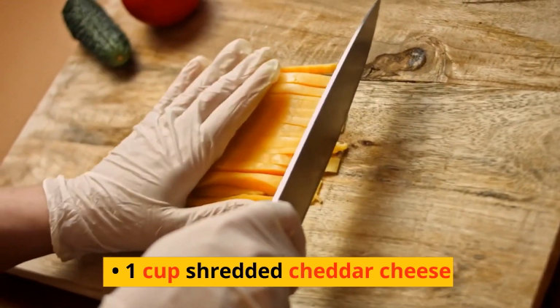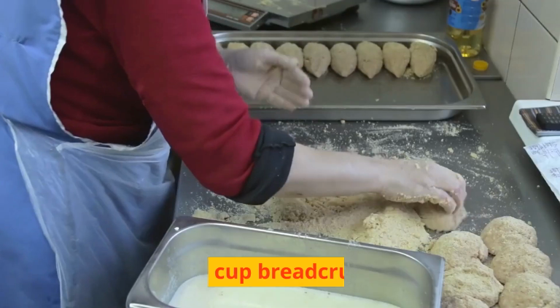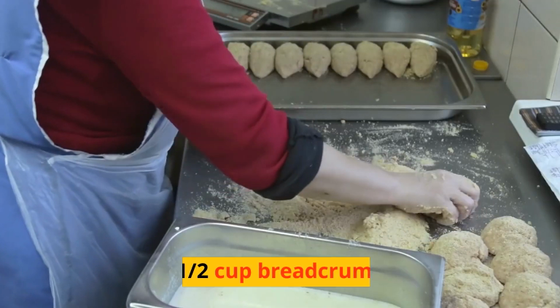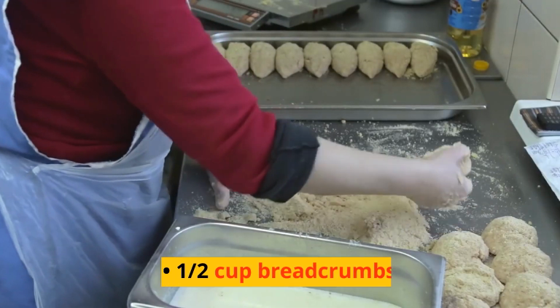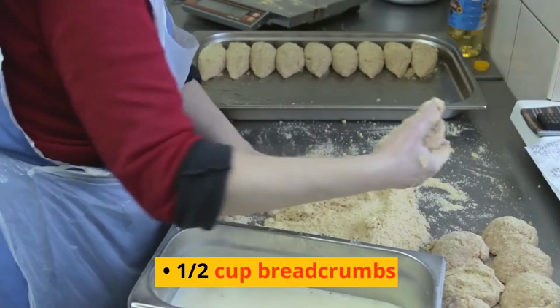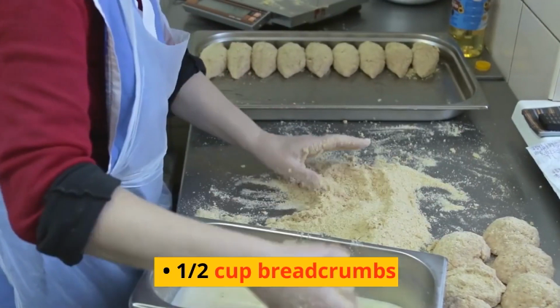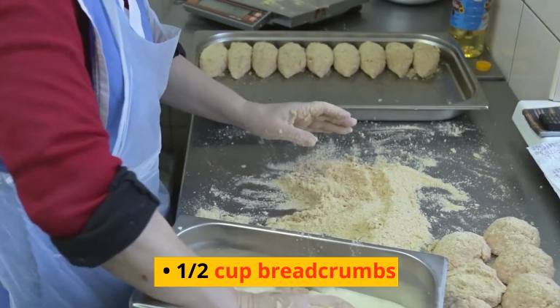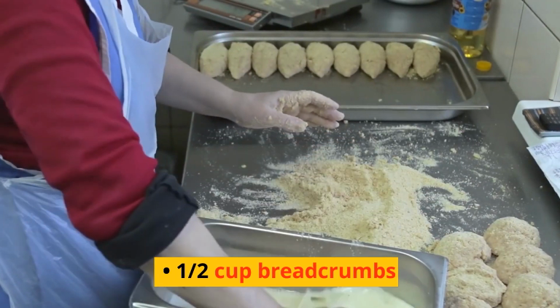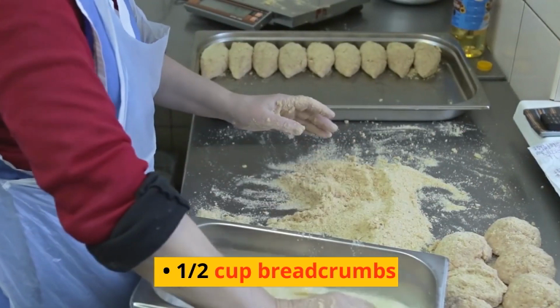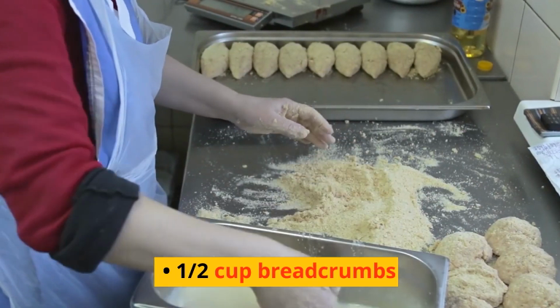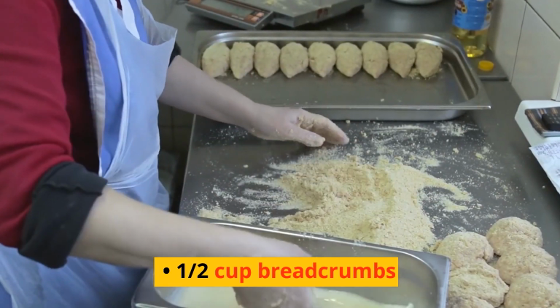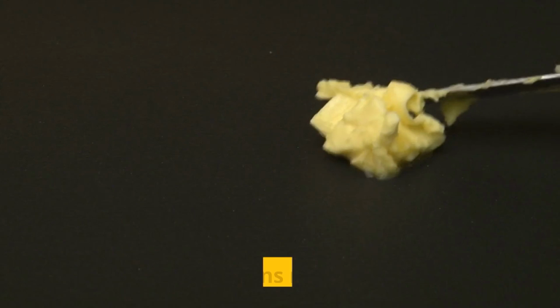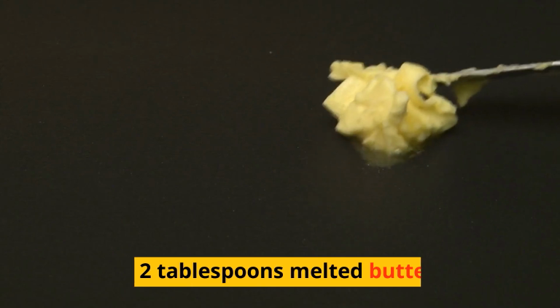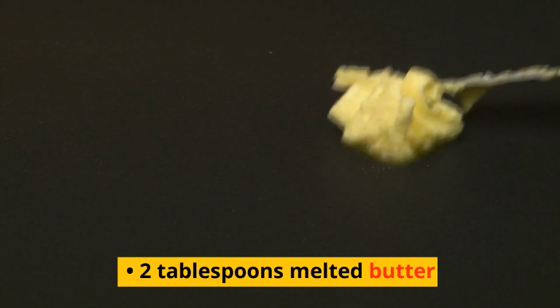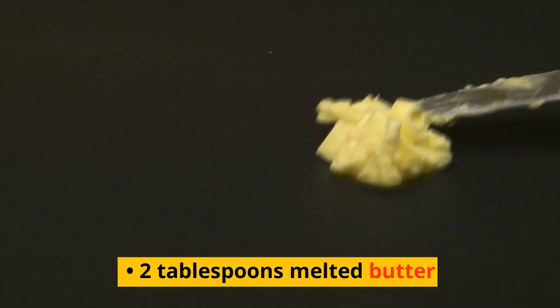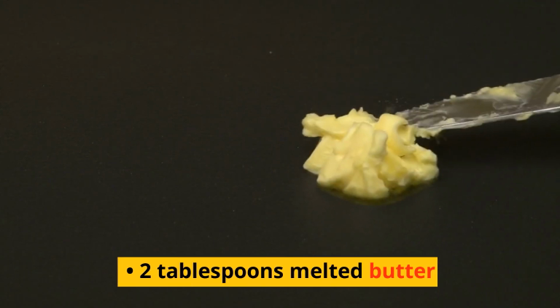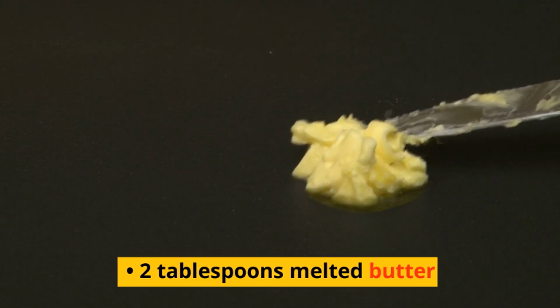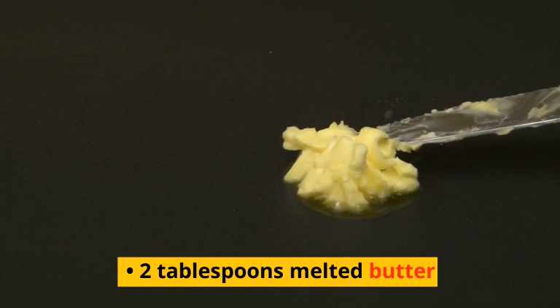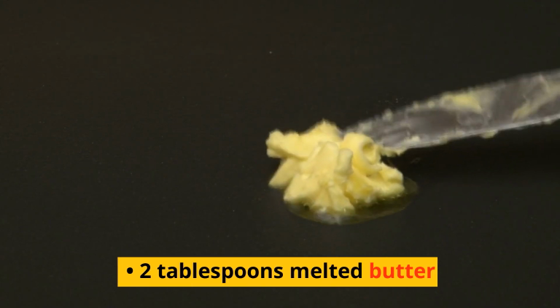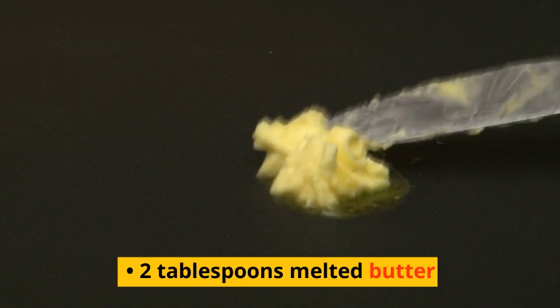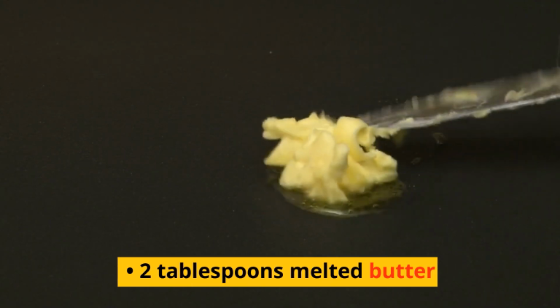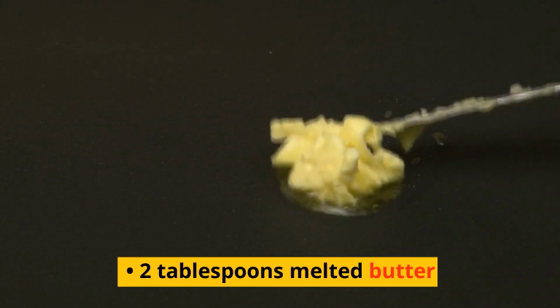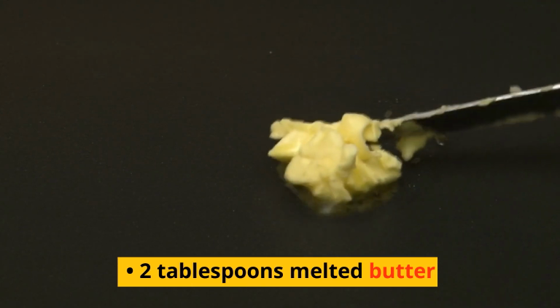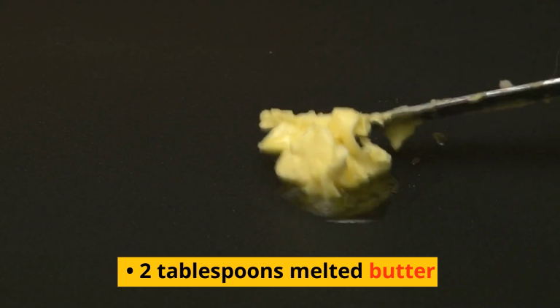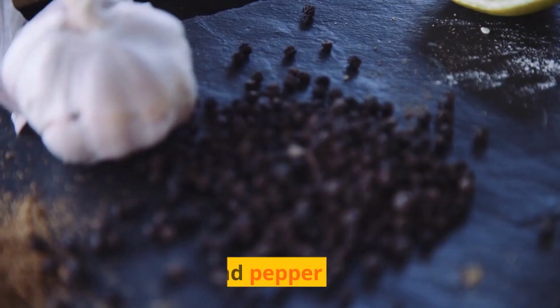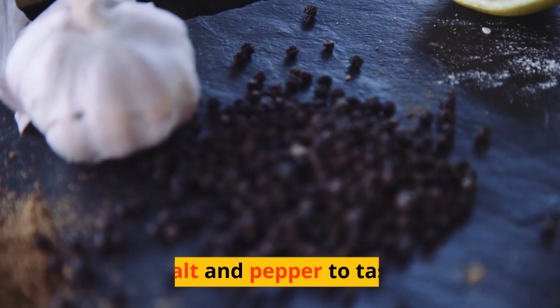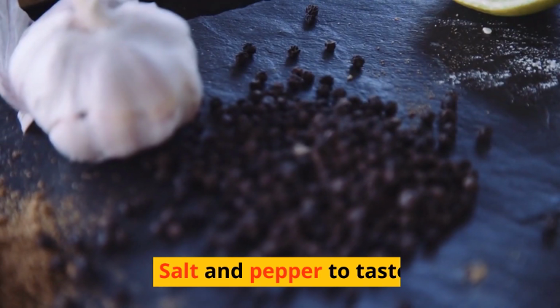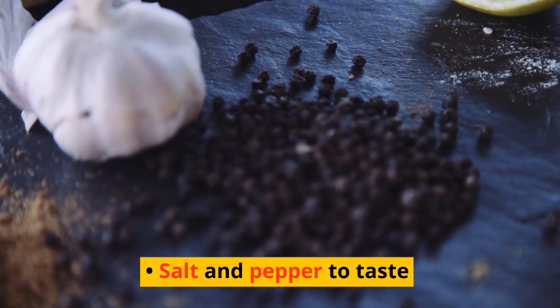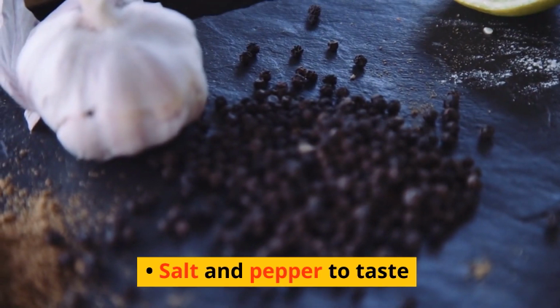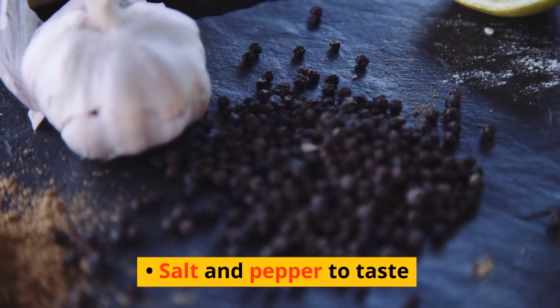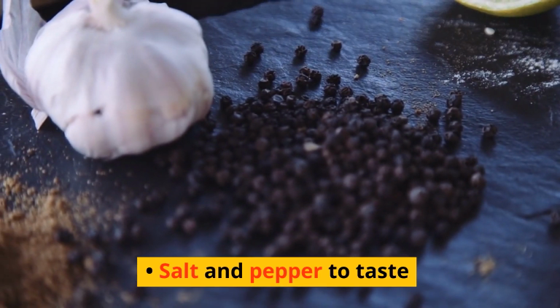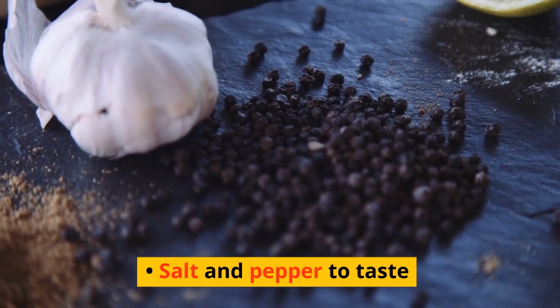1/2 cup breadcrumbs, 2 tablespoons melted butter, salt and pepper to taste.